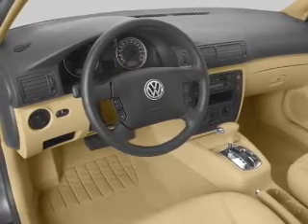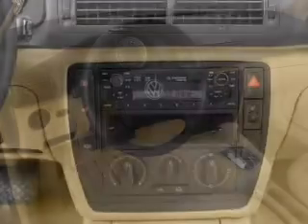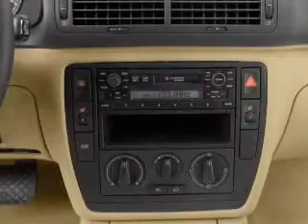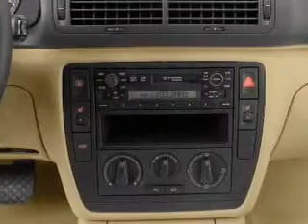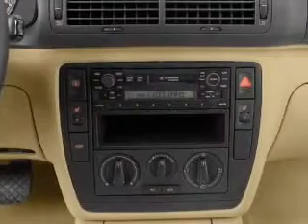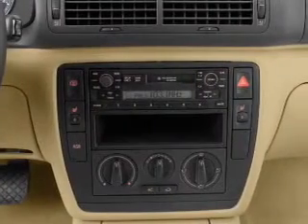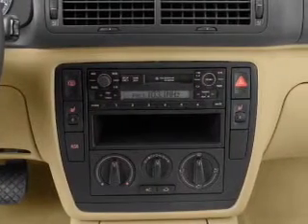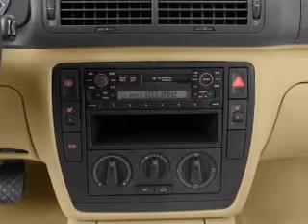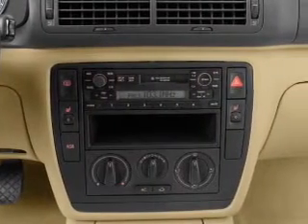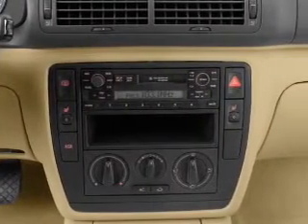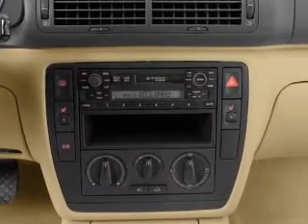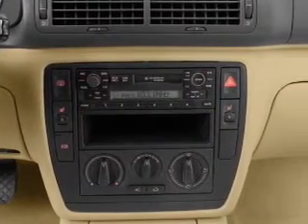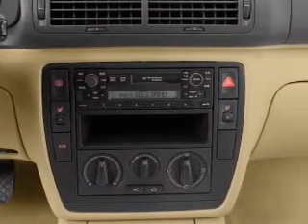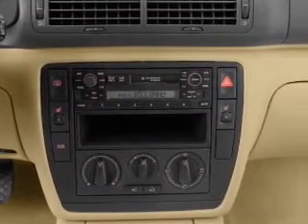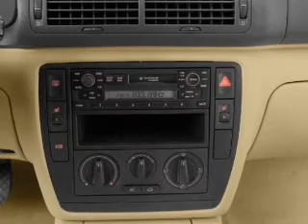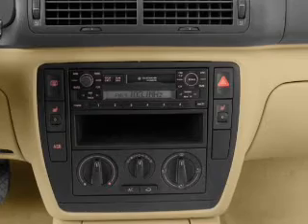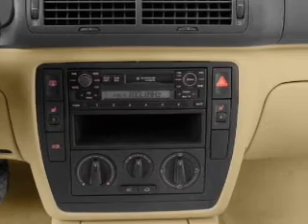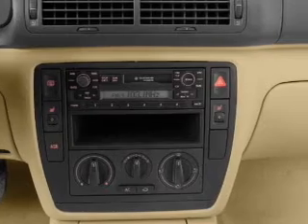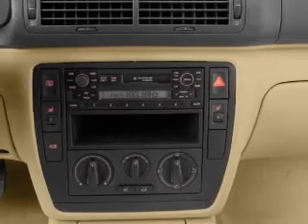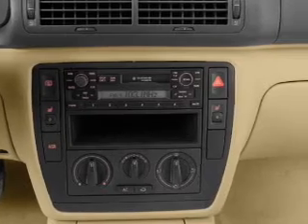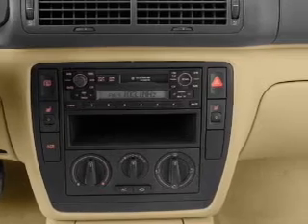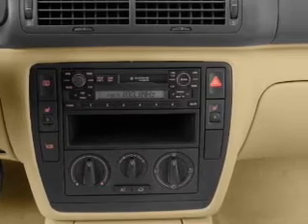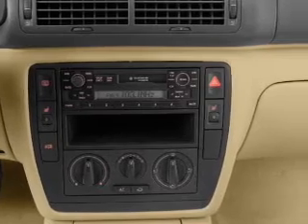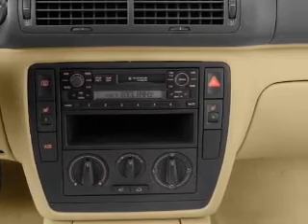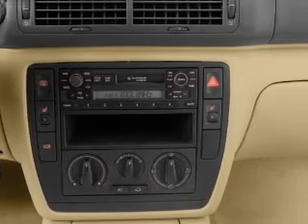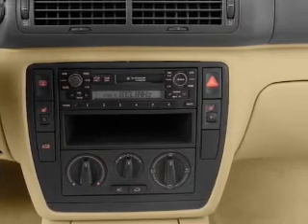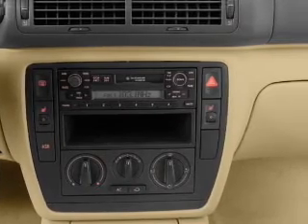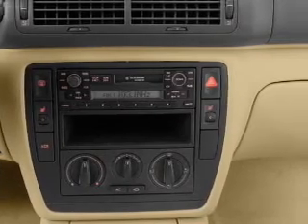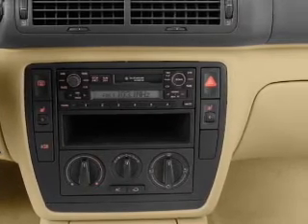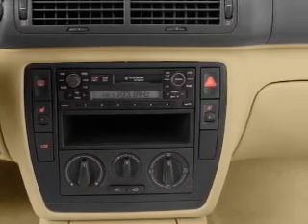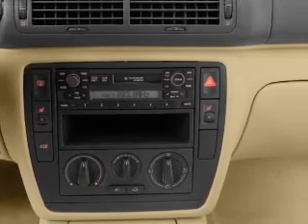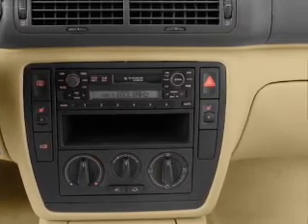Daytime running lights are also included. Let us put you in the driver's seat today — call or click to contact us.